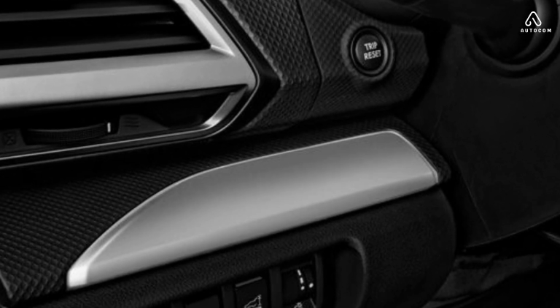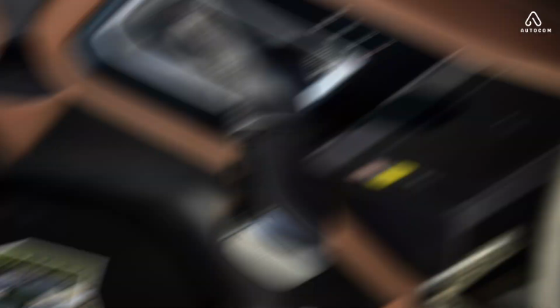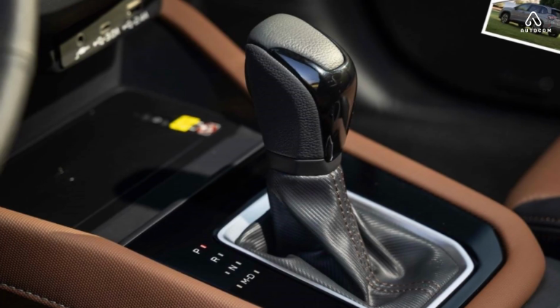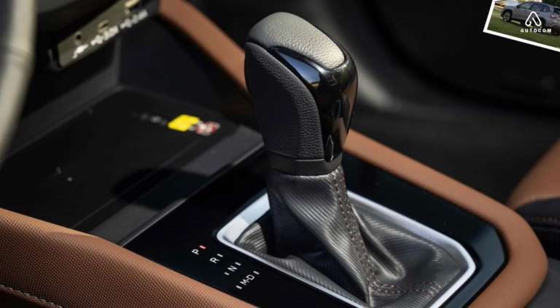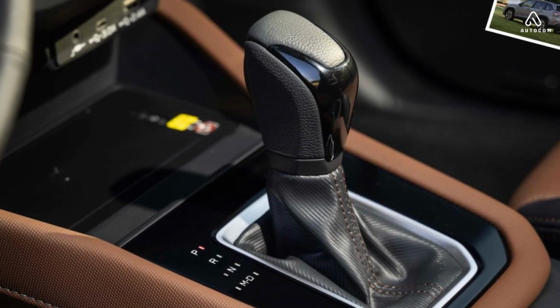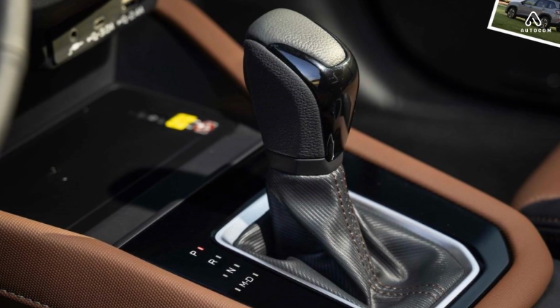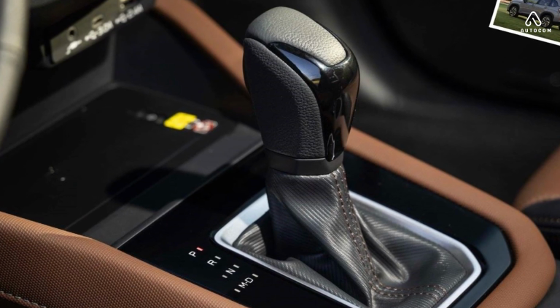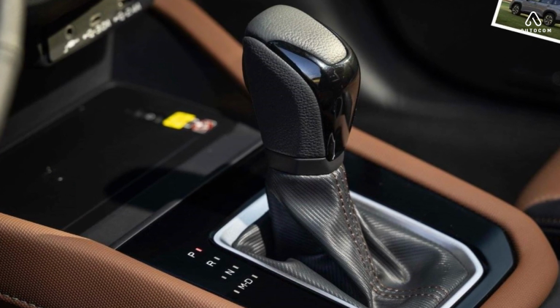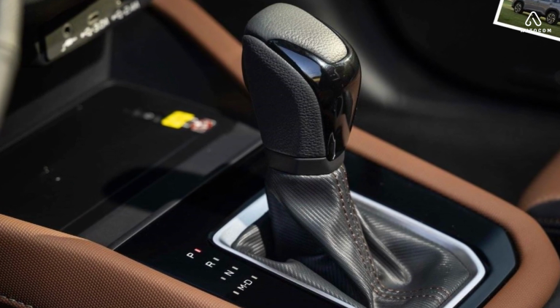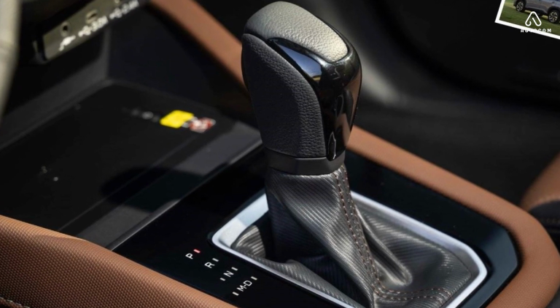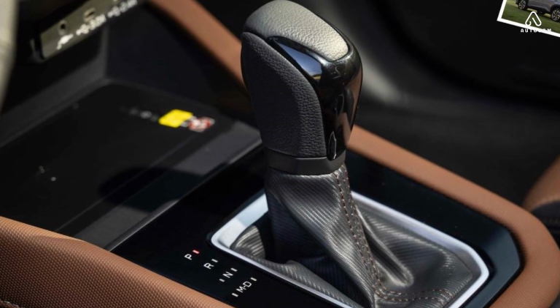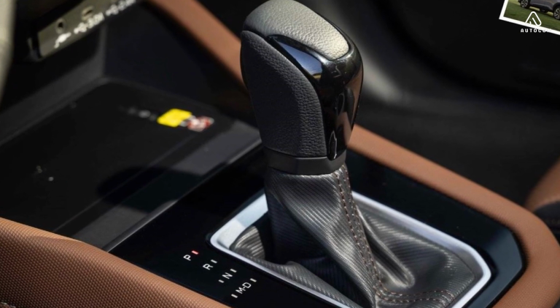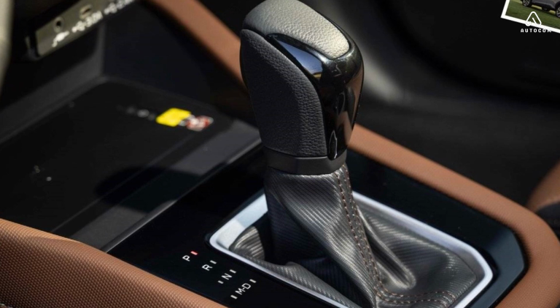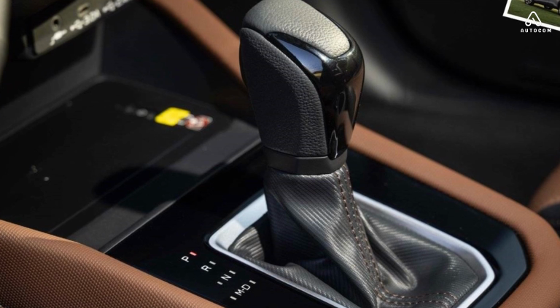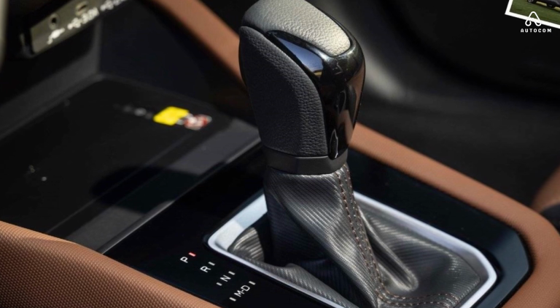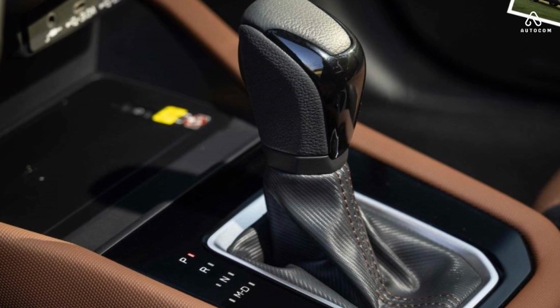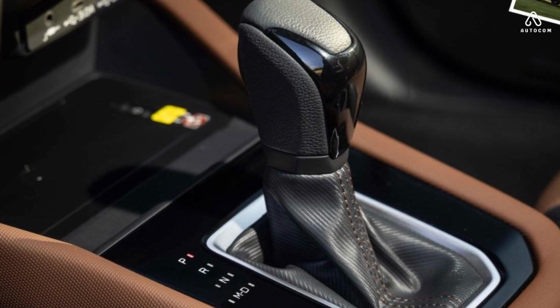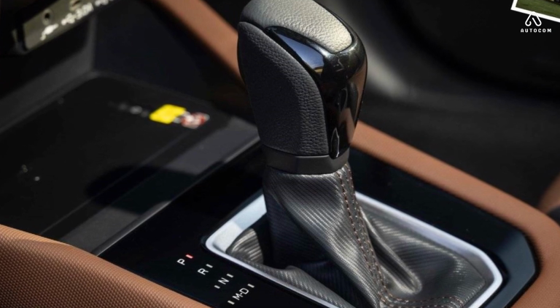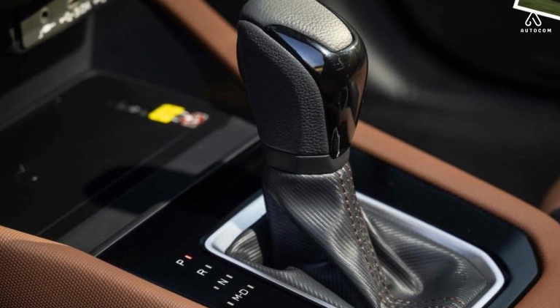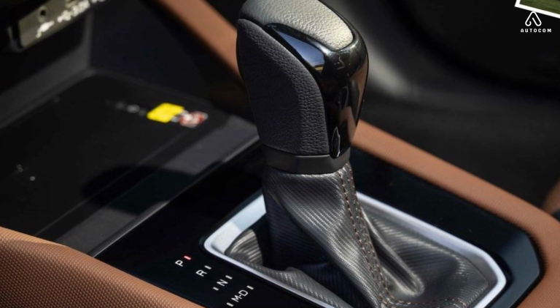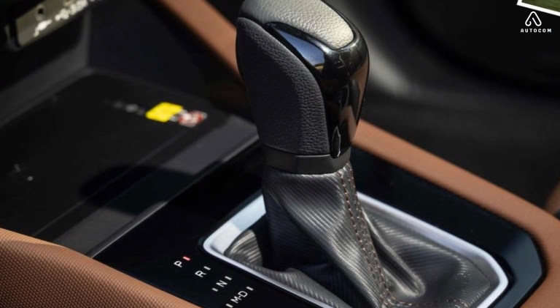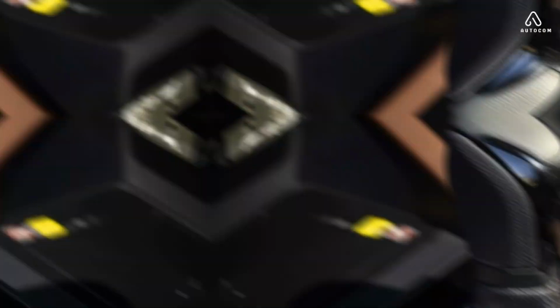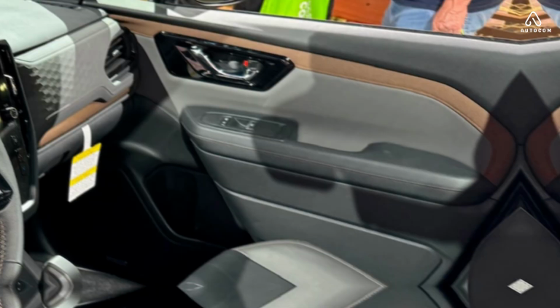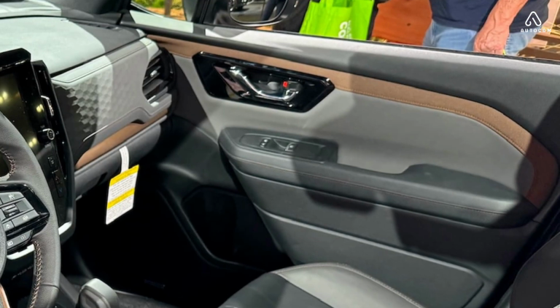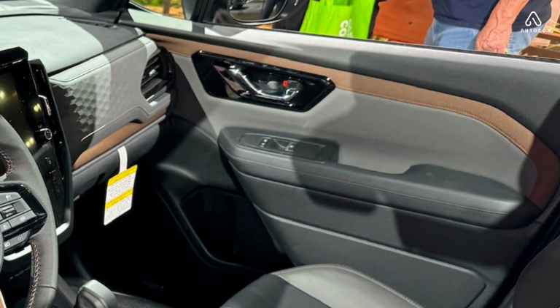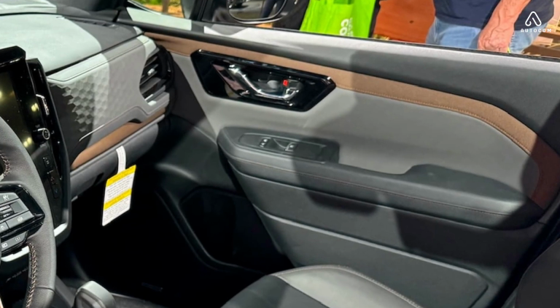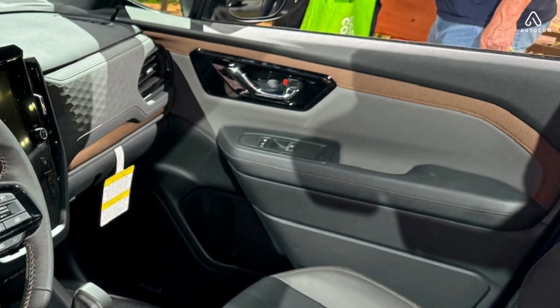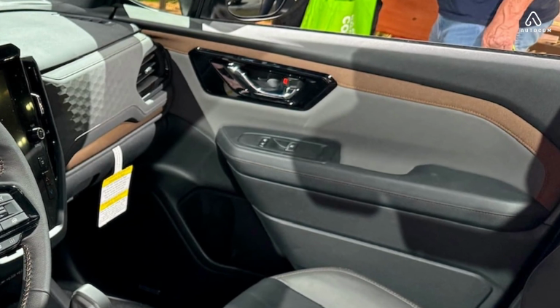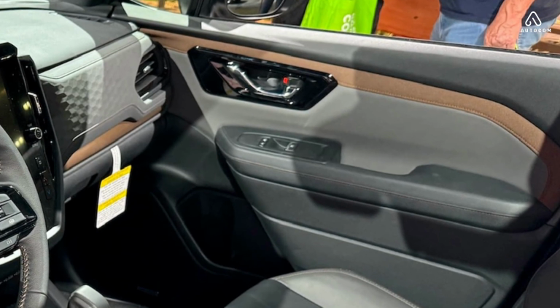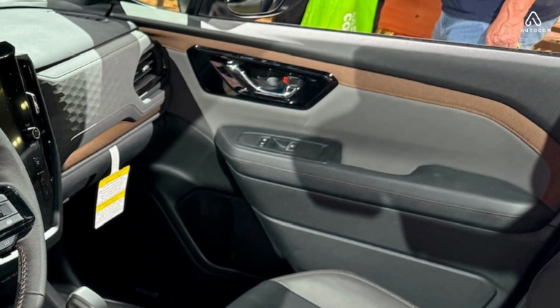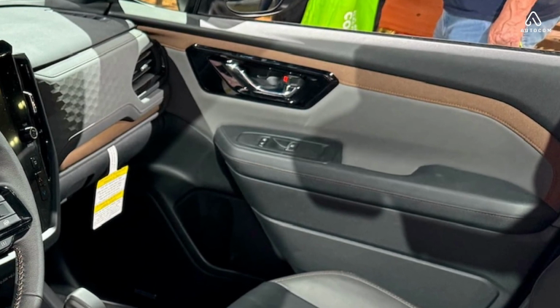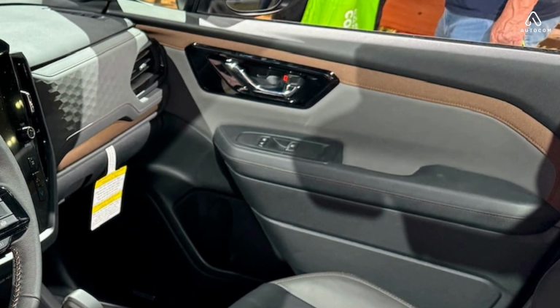Overall, the 2025 Subaru Forester's interior is a major step forward for the model. It's more comfortable, spacious, and technologically advanced than ever before.